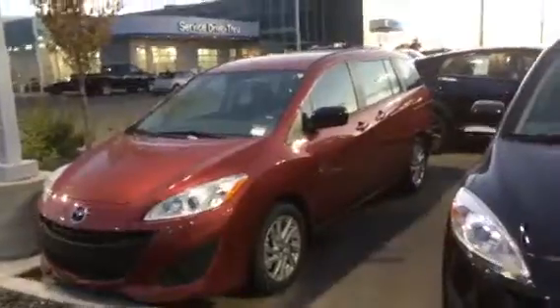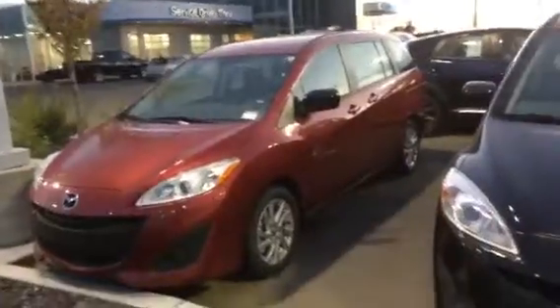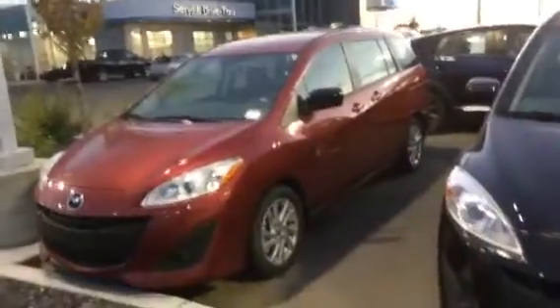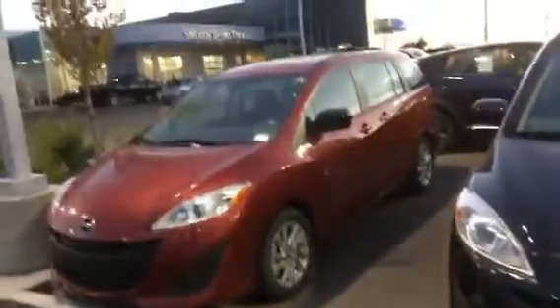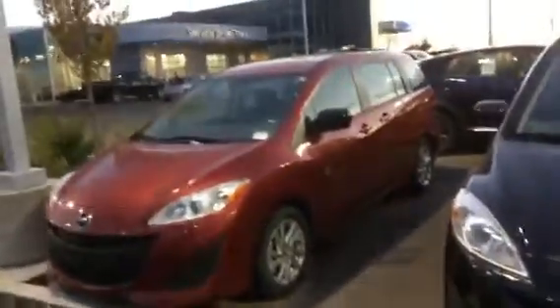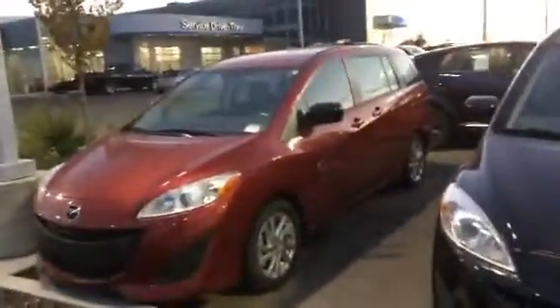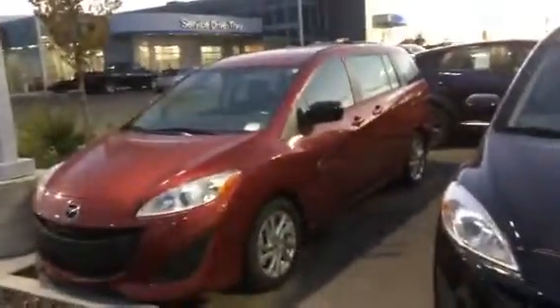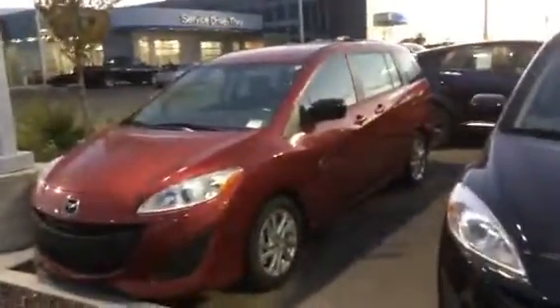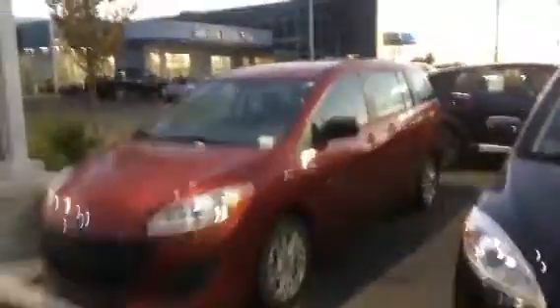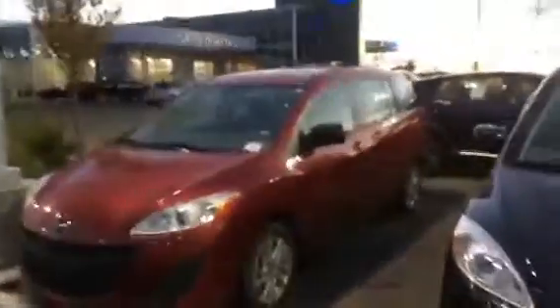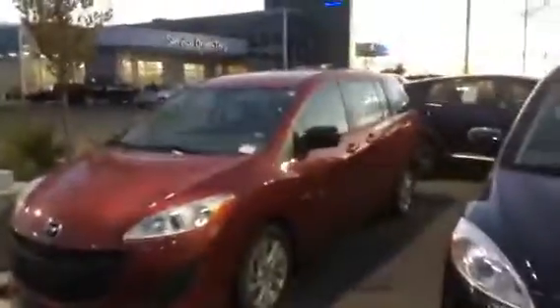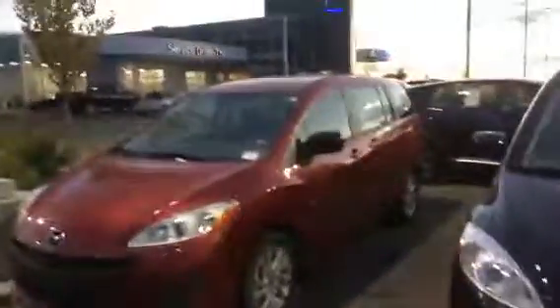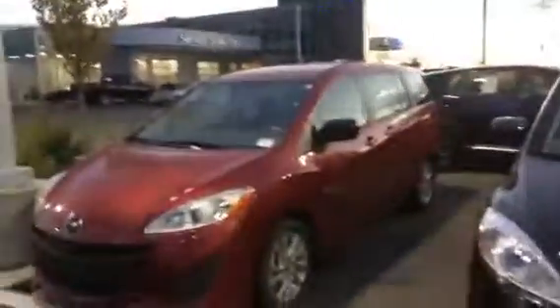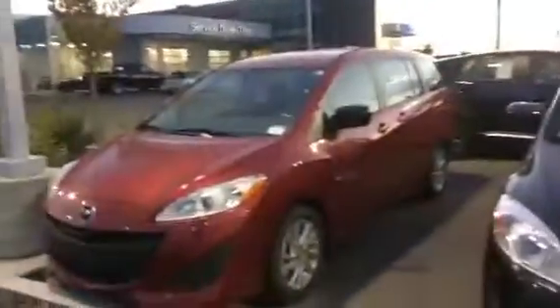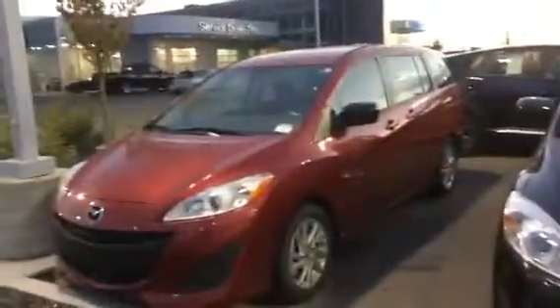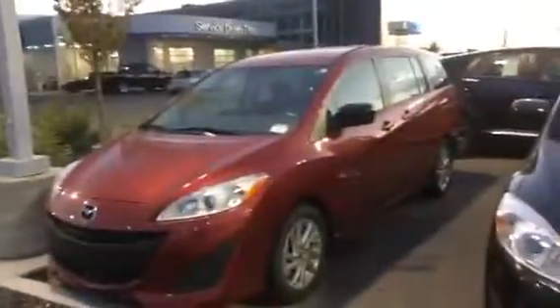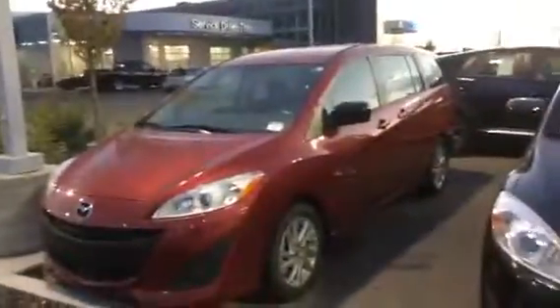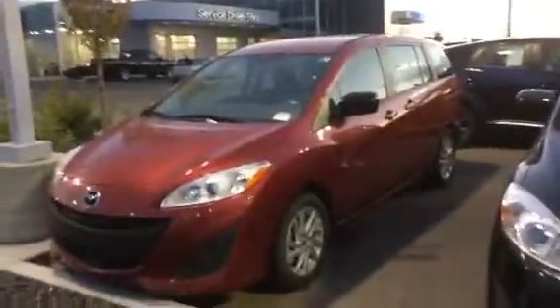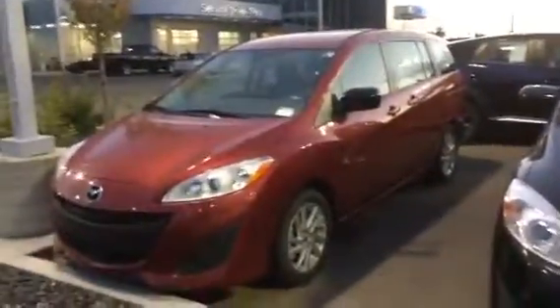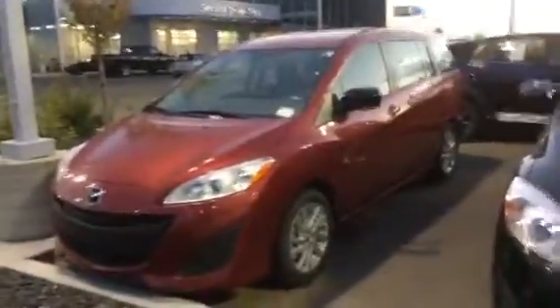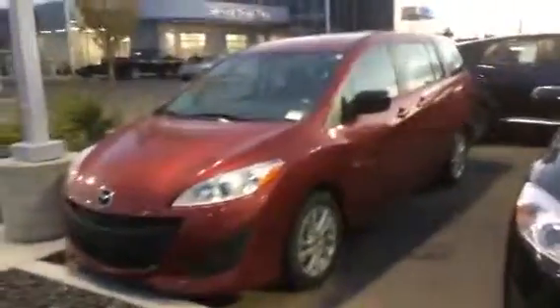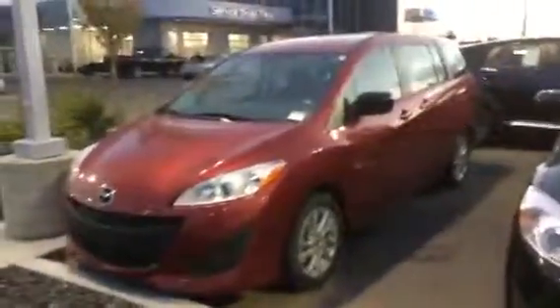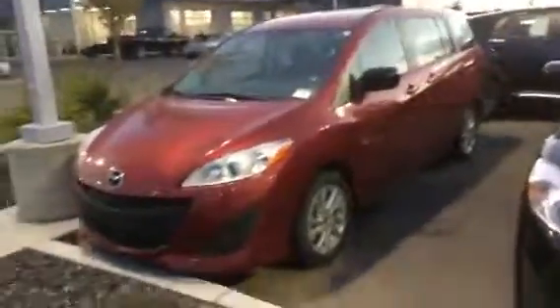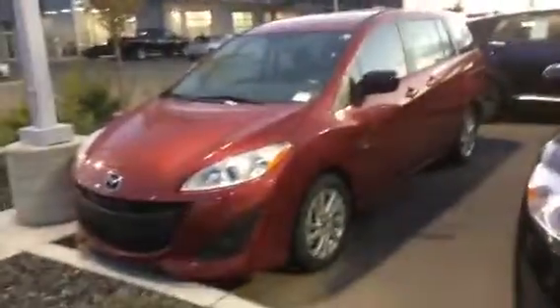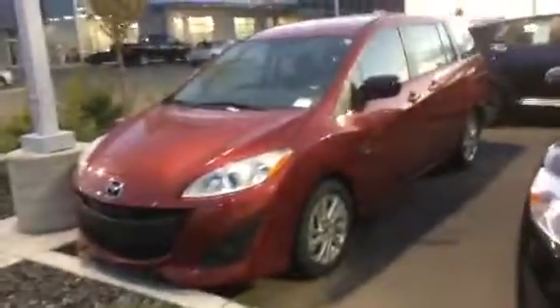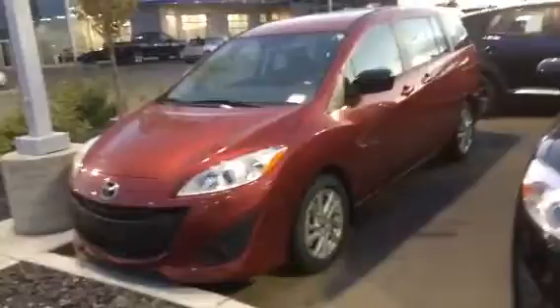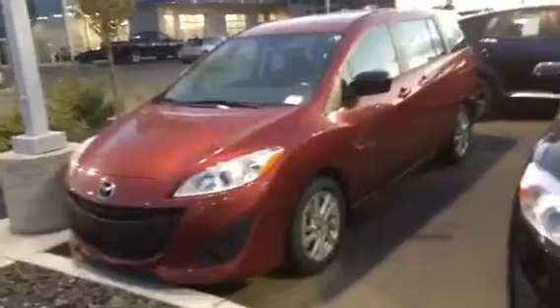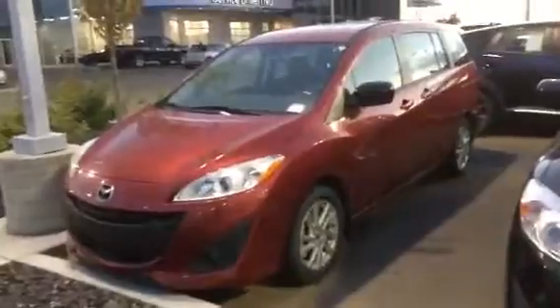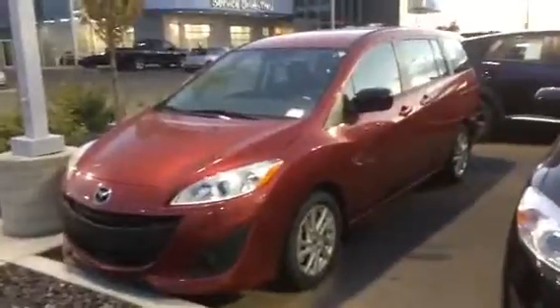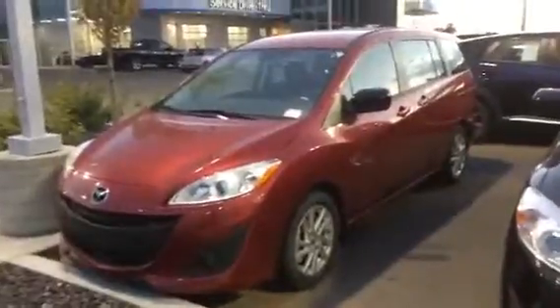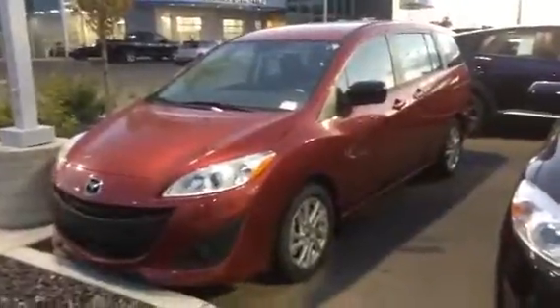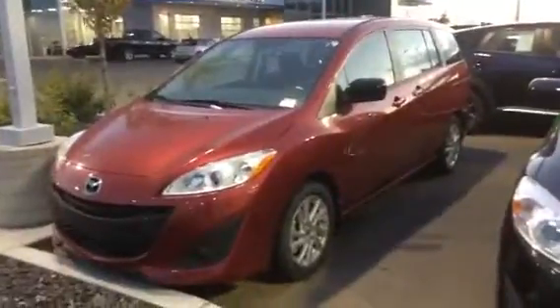Good evening Felix, Gerard Rims here from LA Mazda. I wanted to thank you for your inquiry on our 2016 Mazda 5.